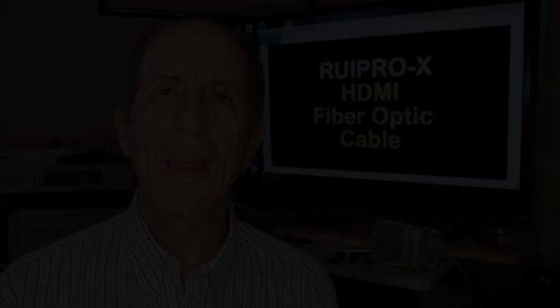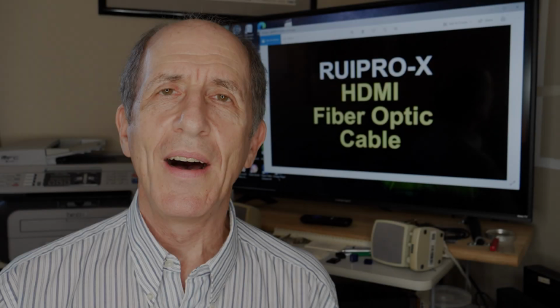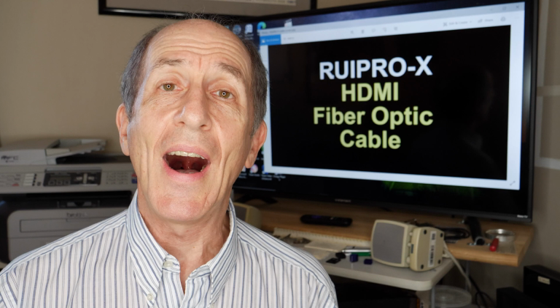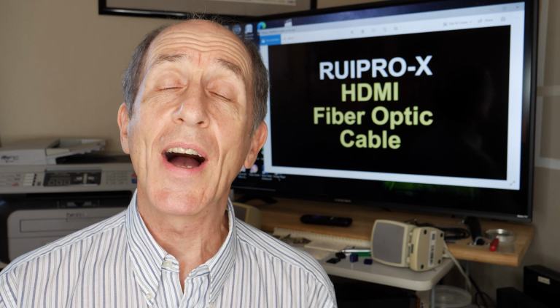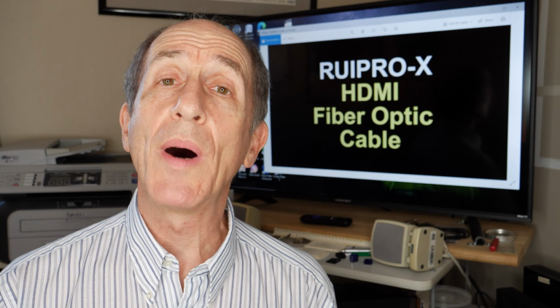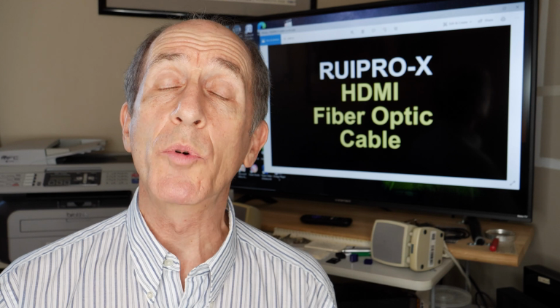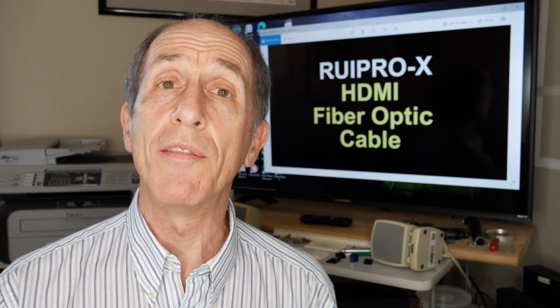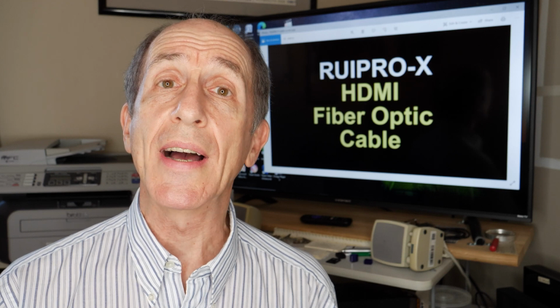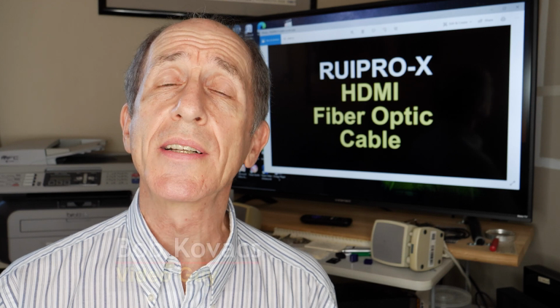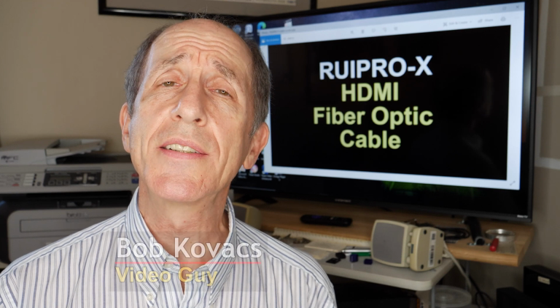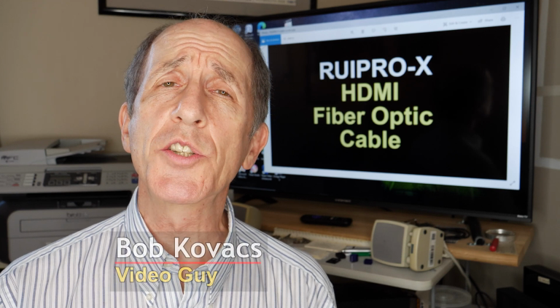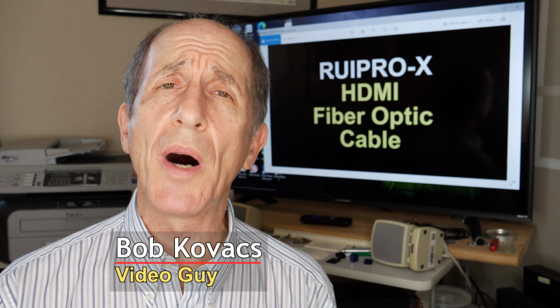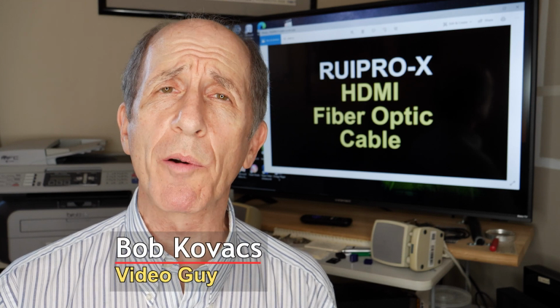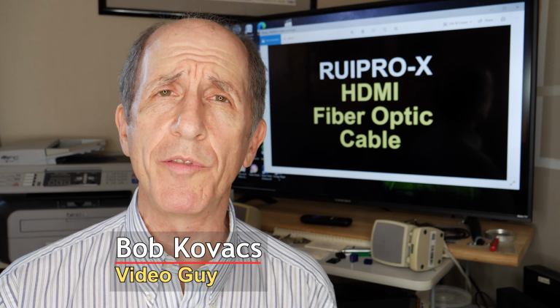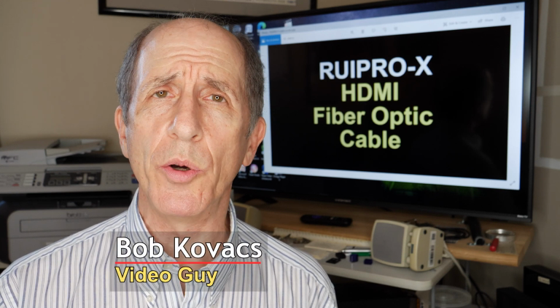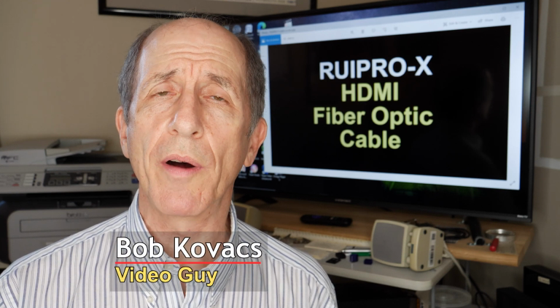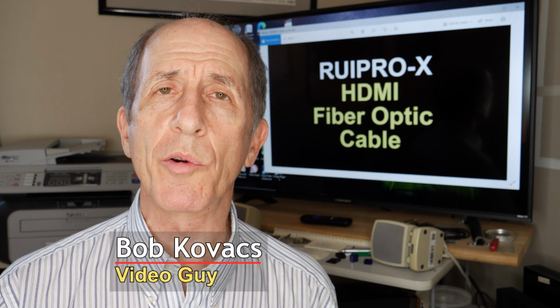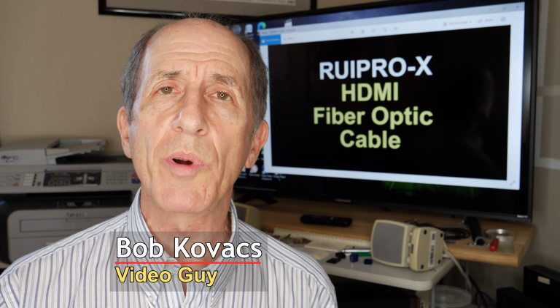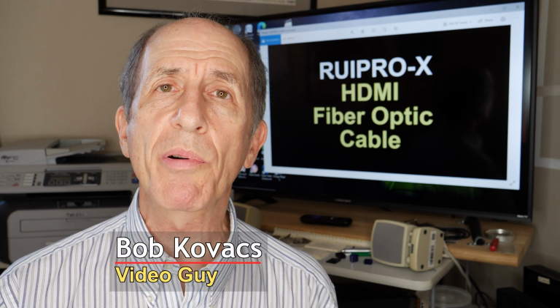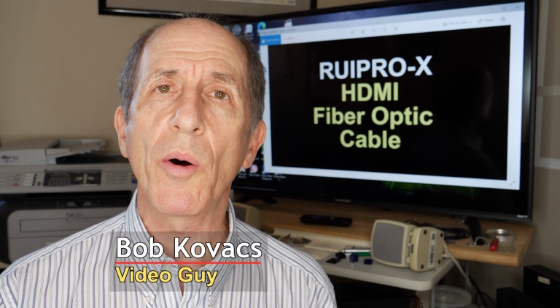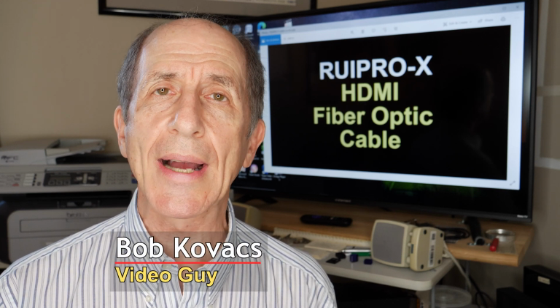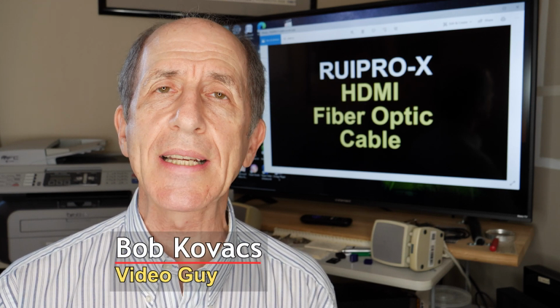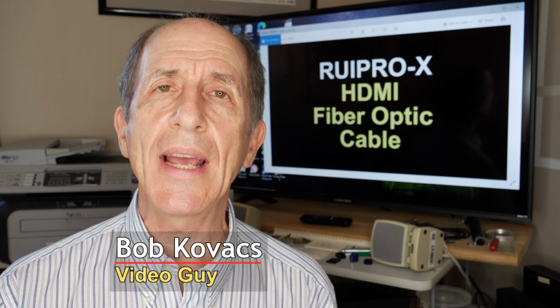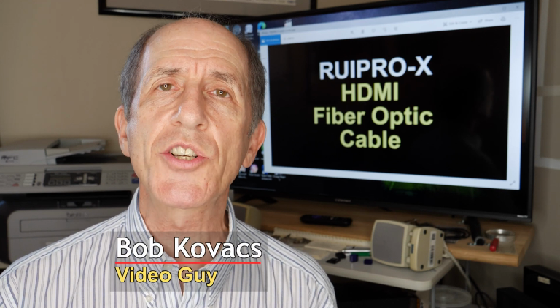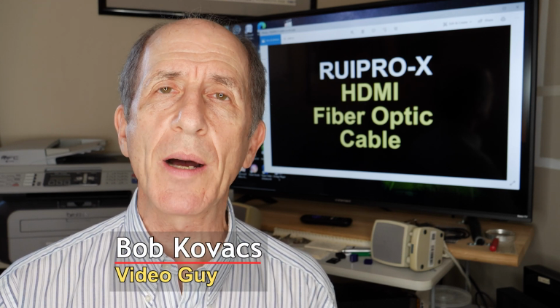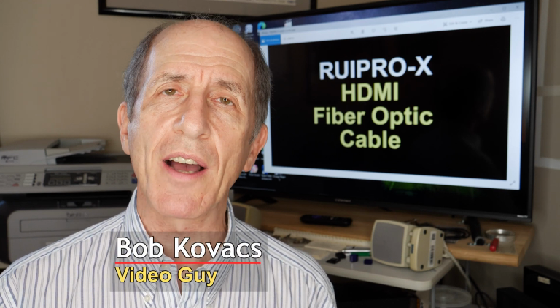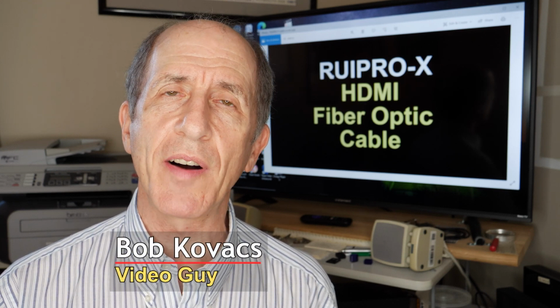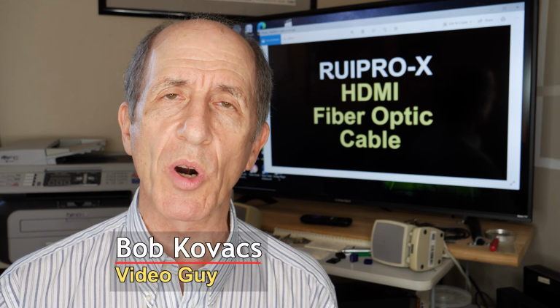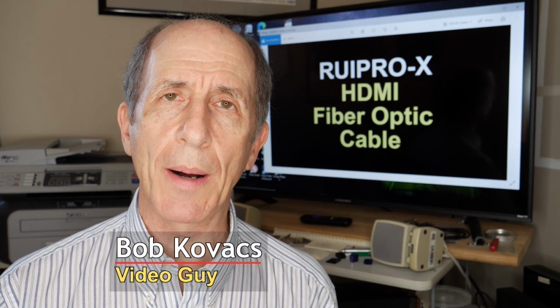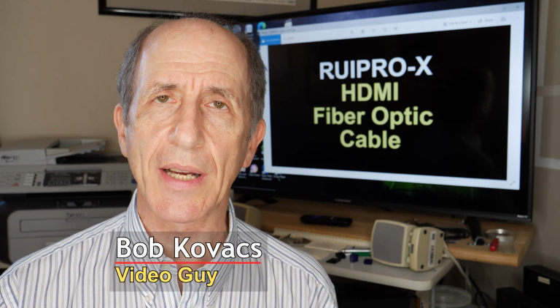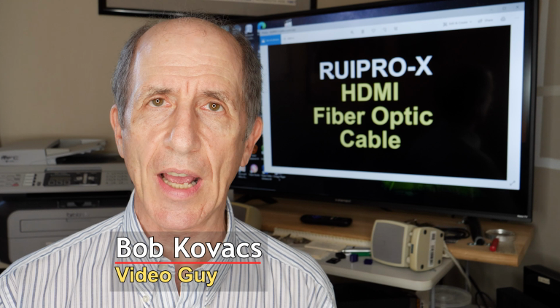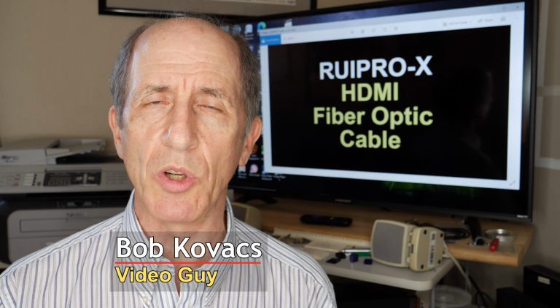Hi, I'm Bob Kovacs and this is my review of the ReproX HDMI fiber optic cable.